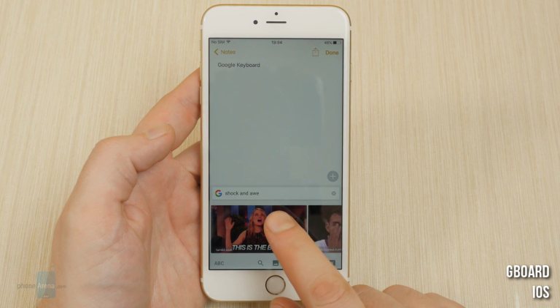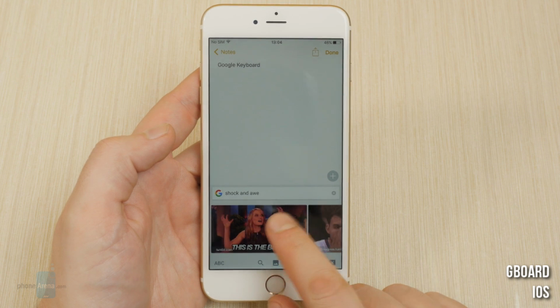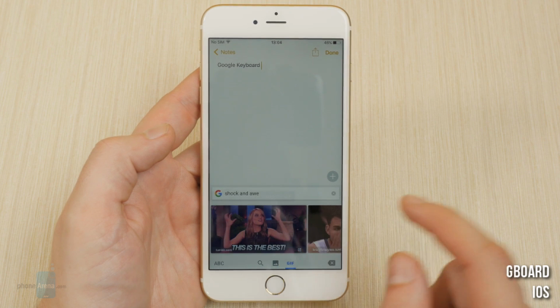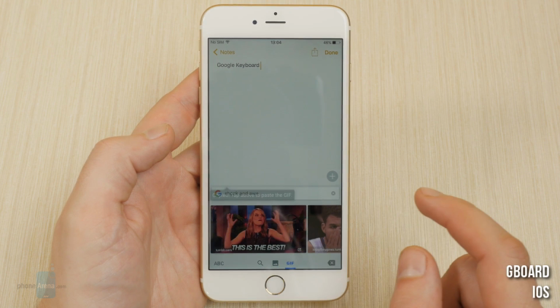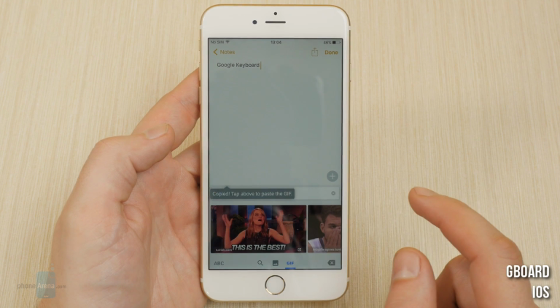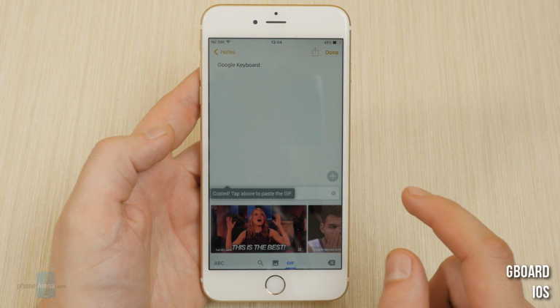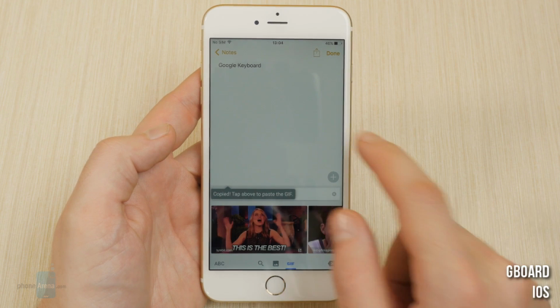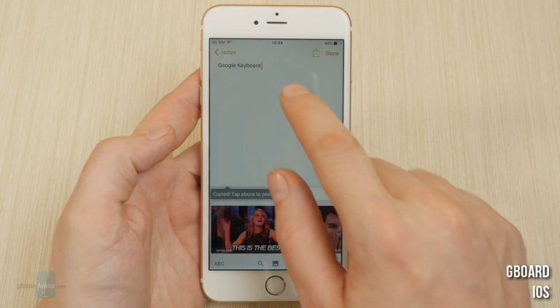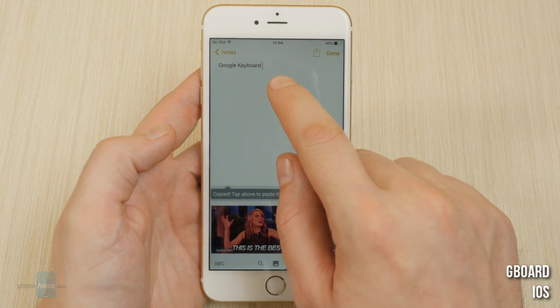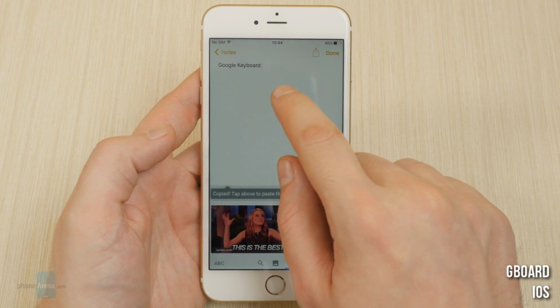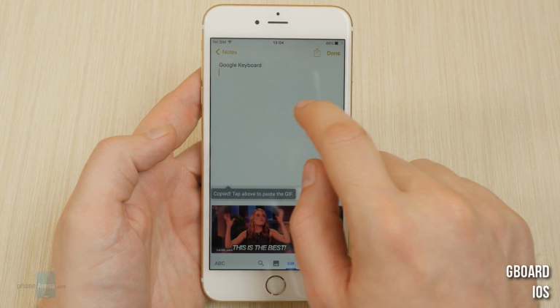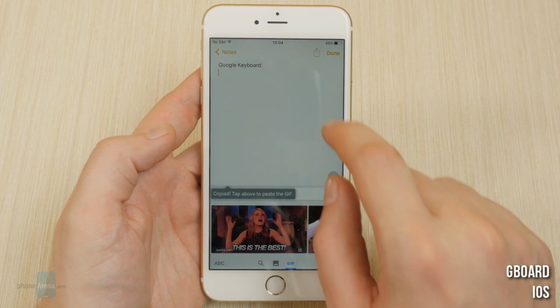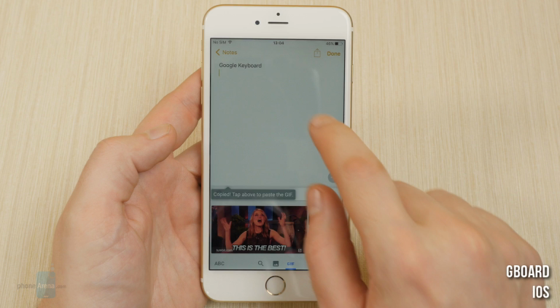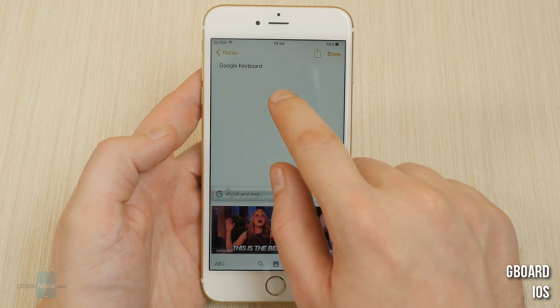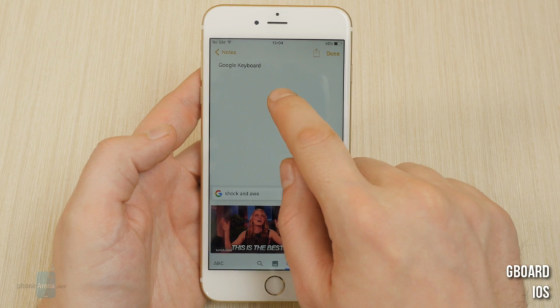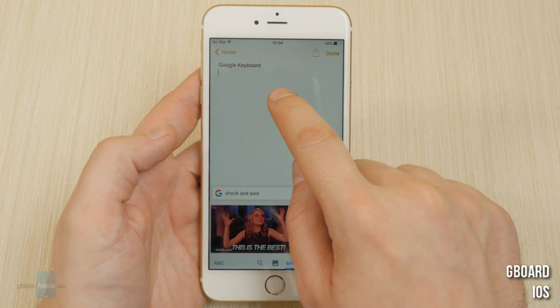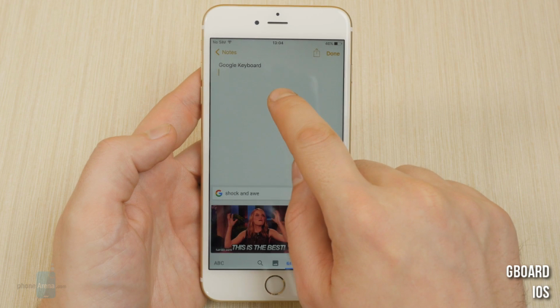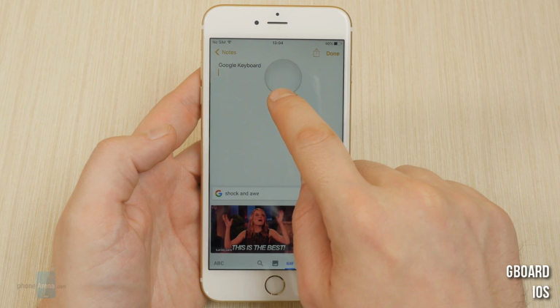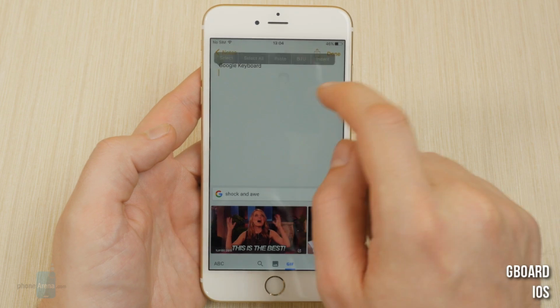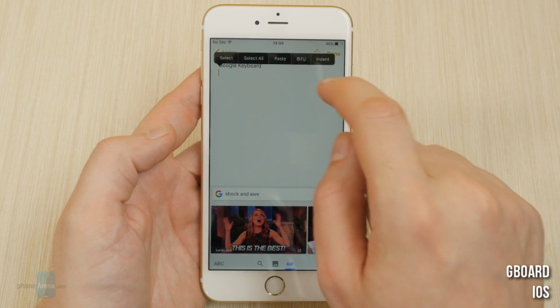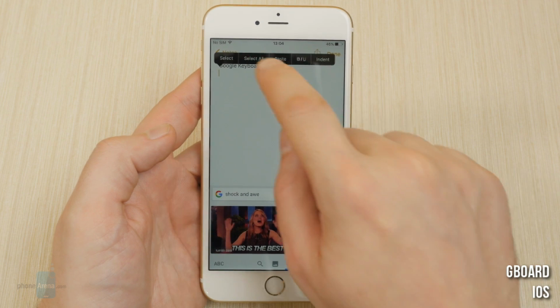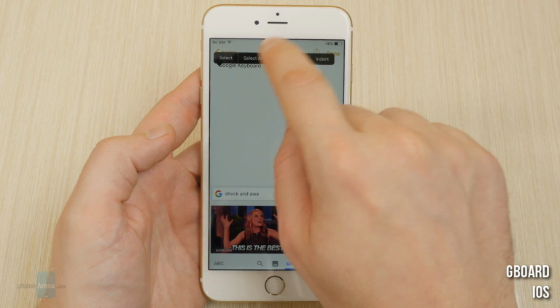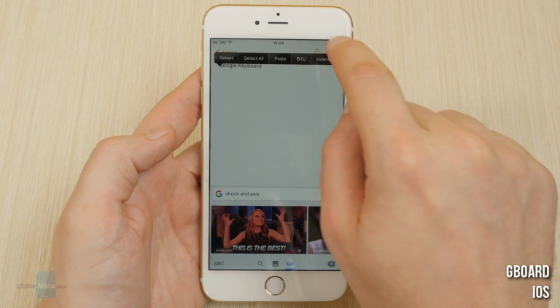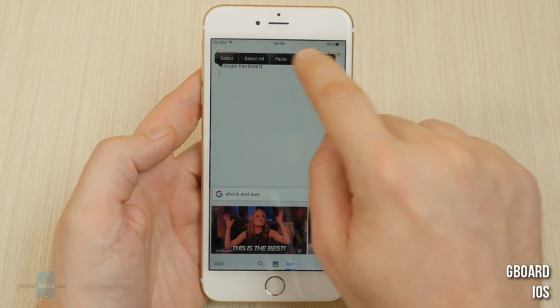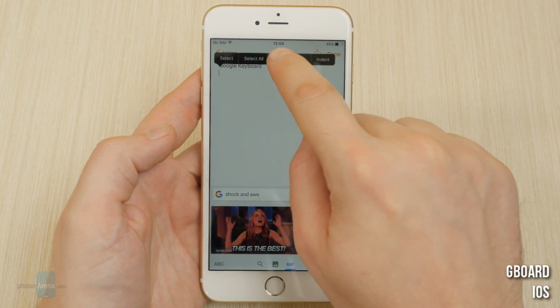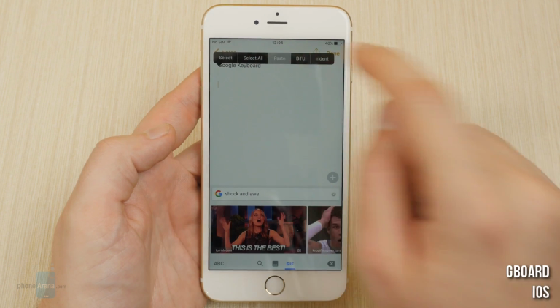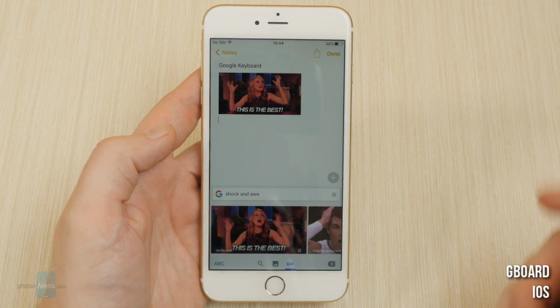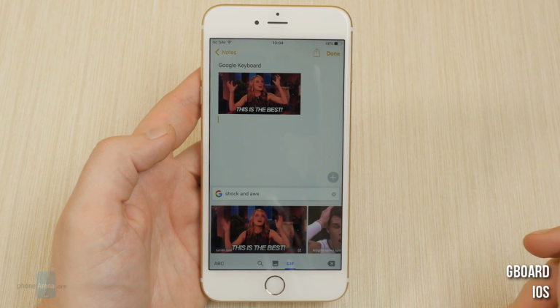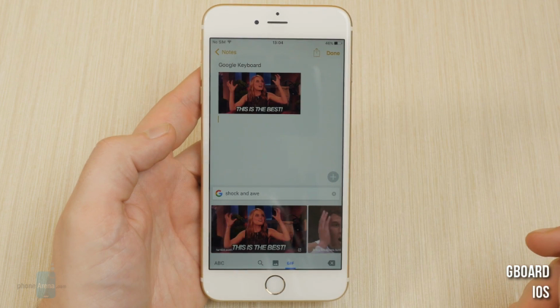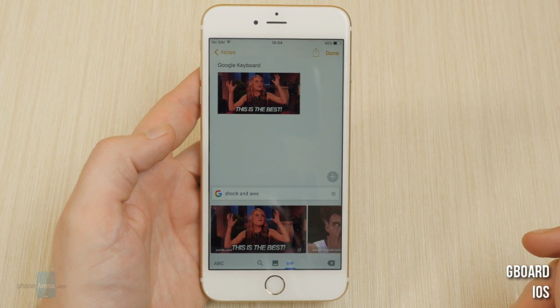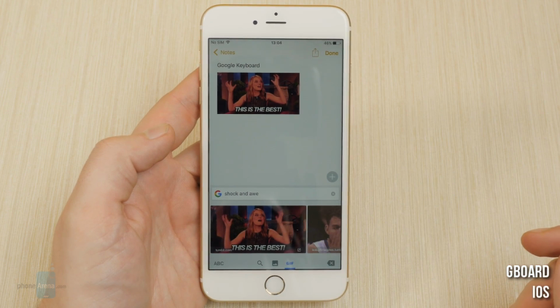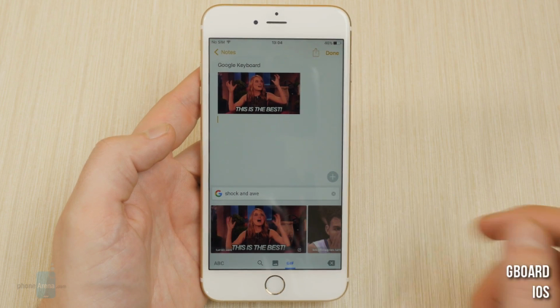You can look for websites, images, or funny GIFs and easily insert them into your current conversation or not.